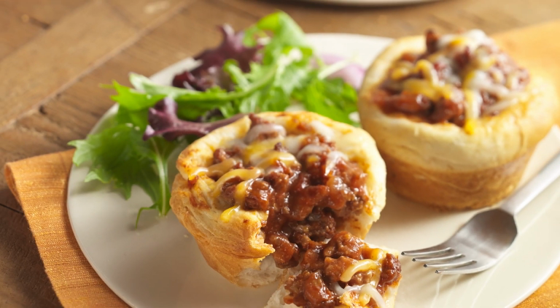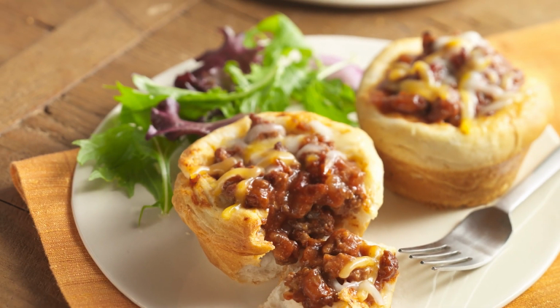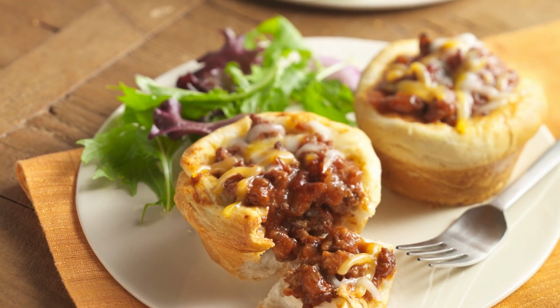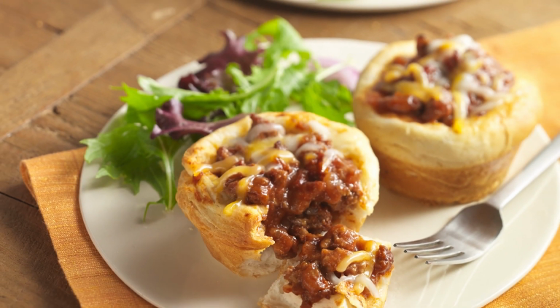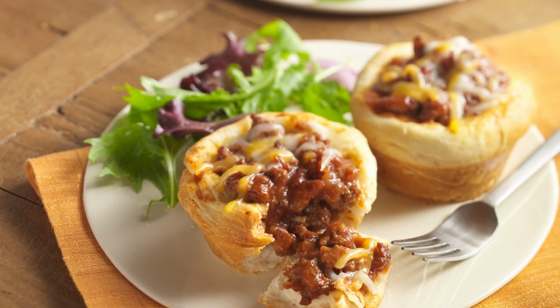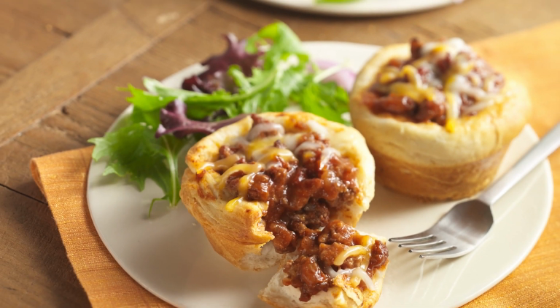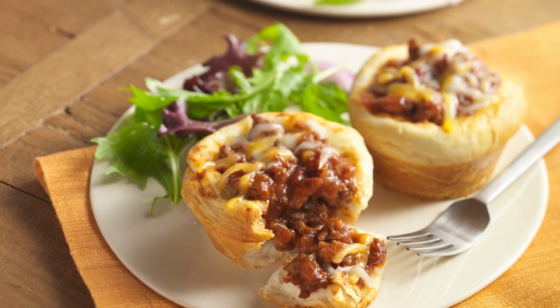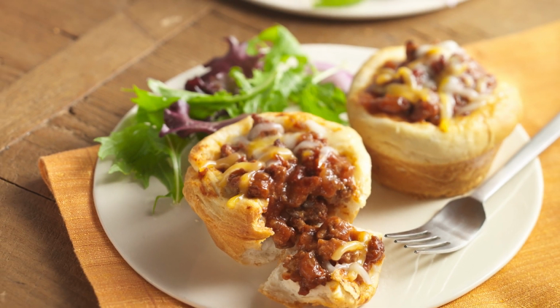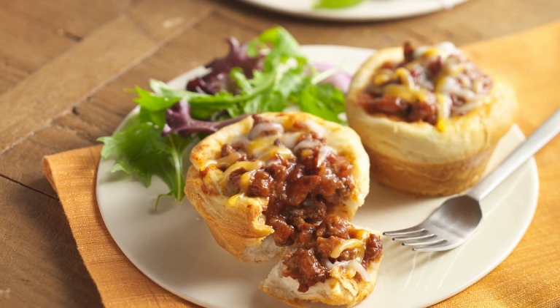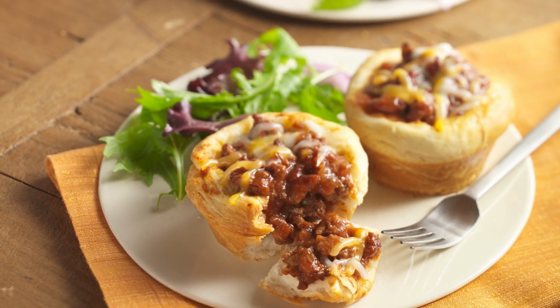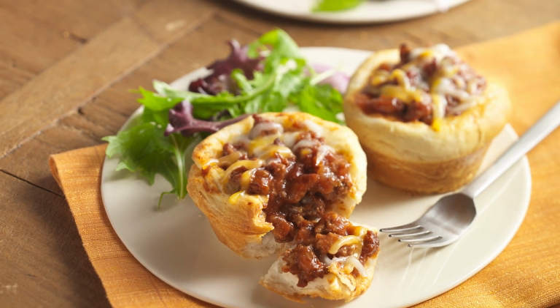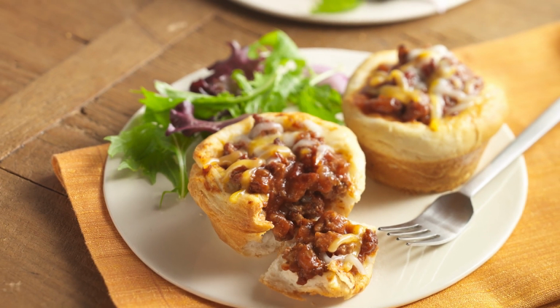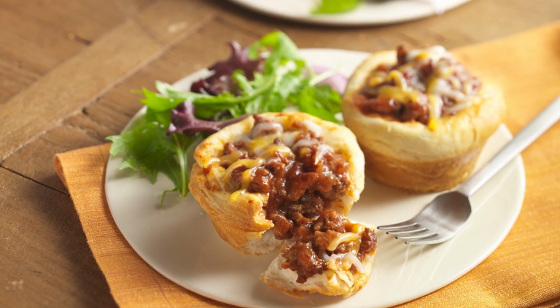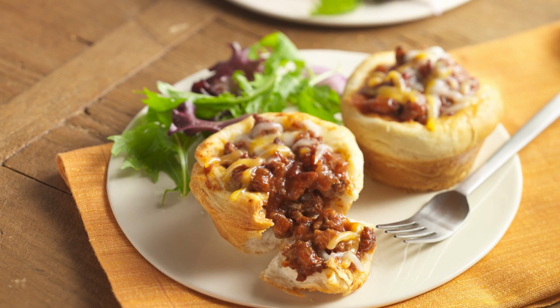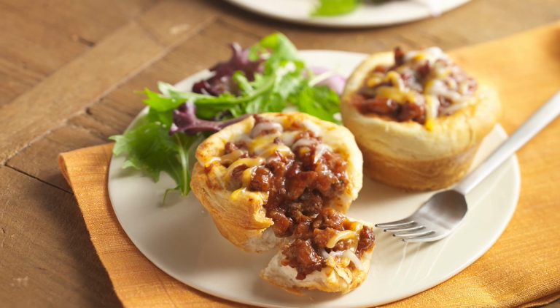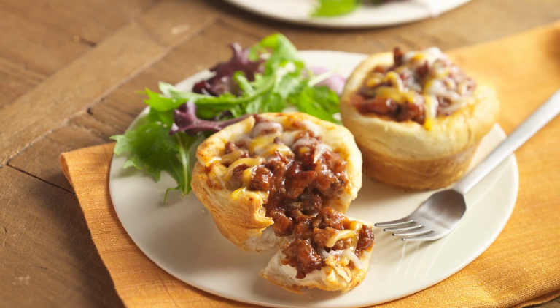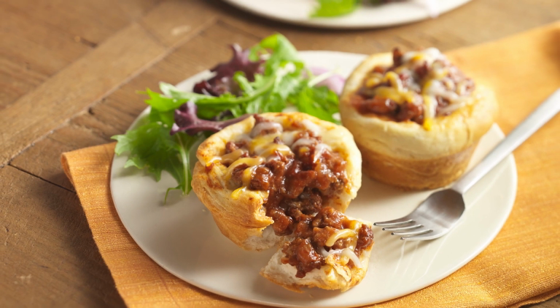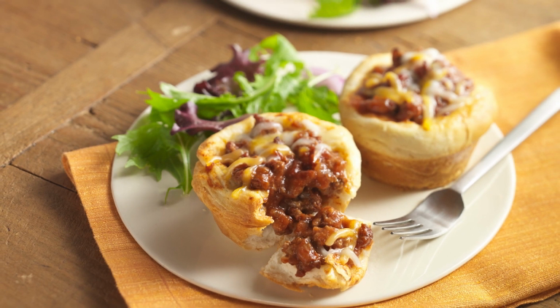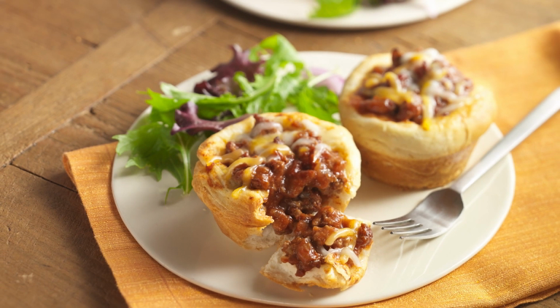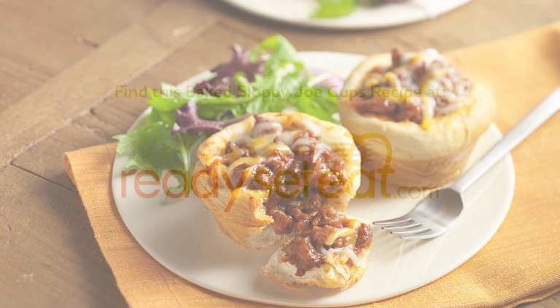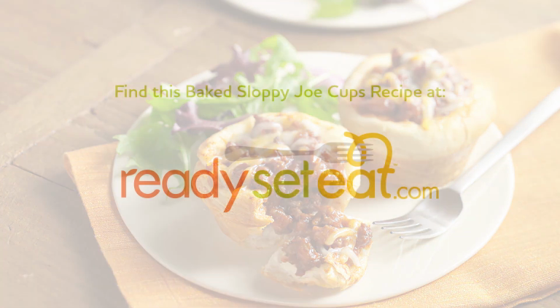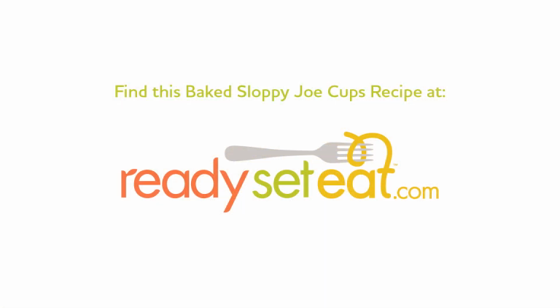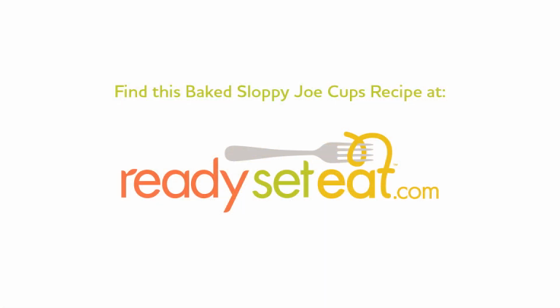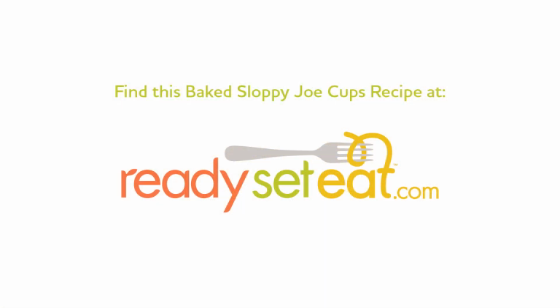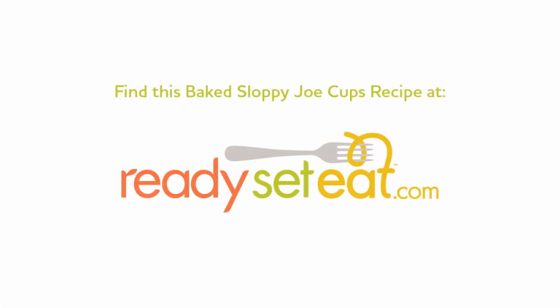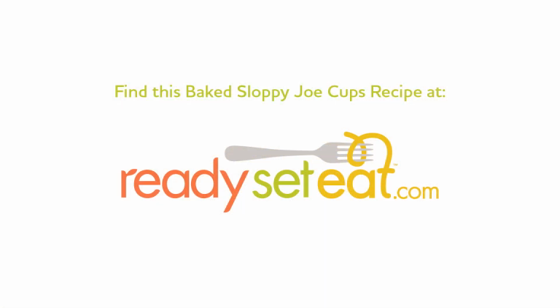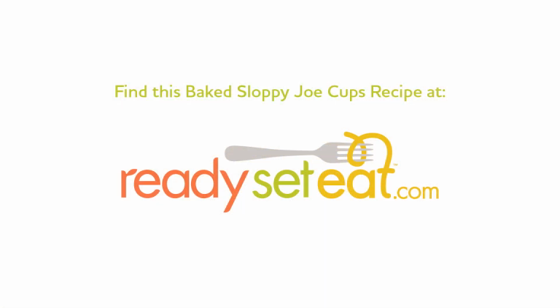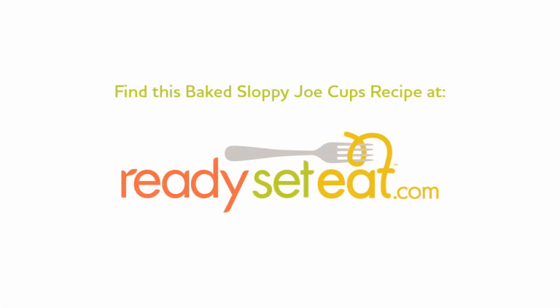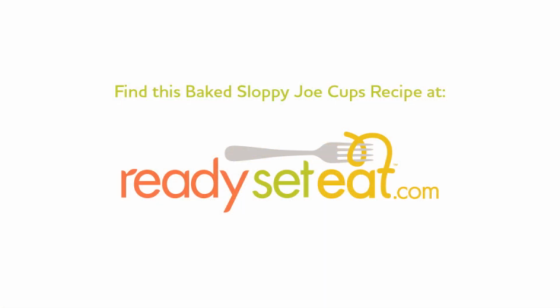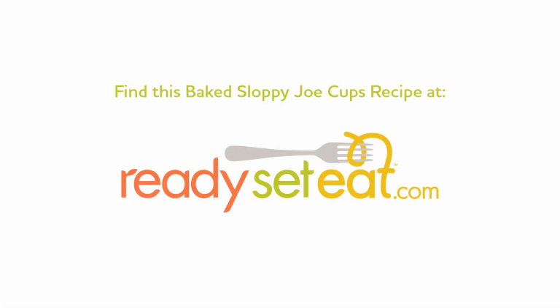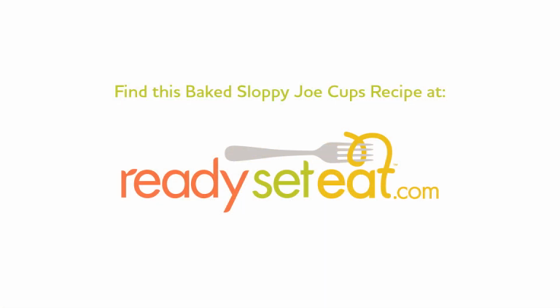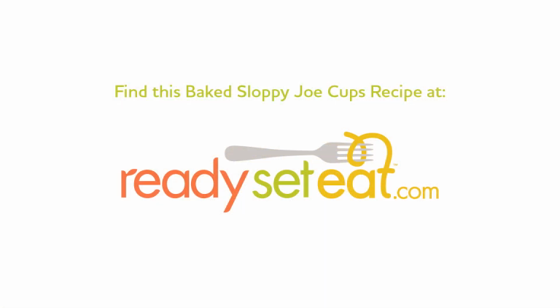This baked sloppy joe cups recipe was brought to you by Ready, Set, Eat — the faster, smarter way to dinner.